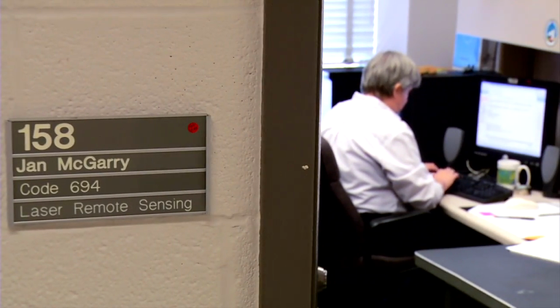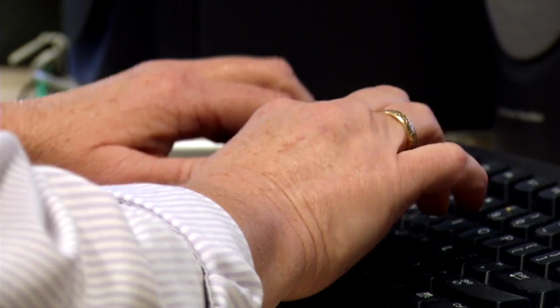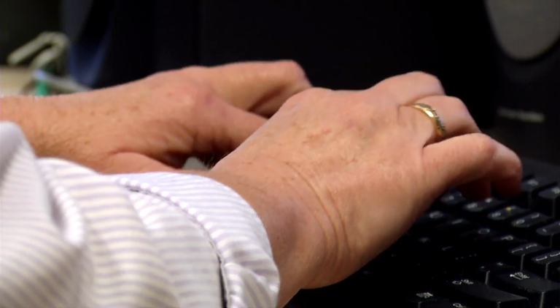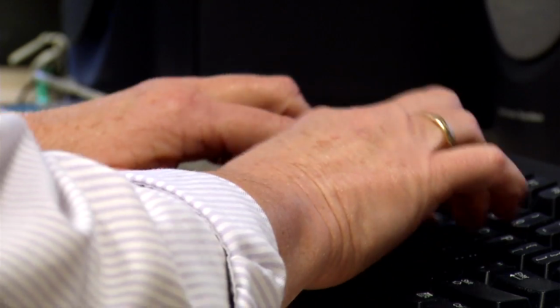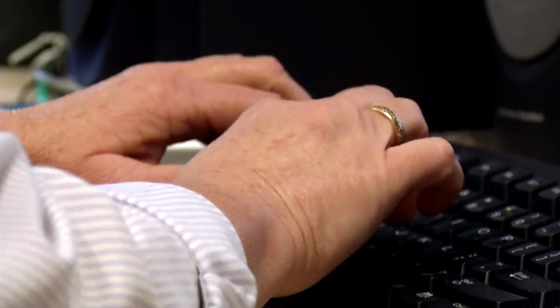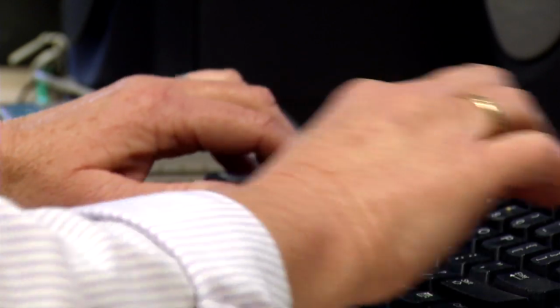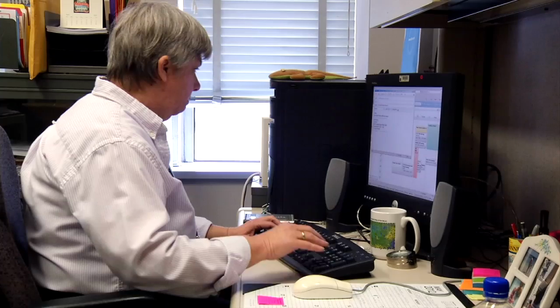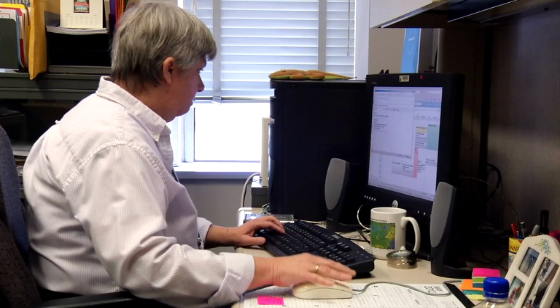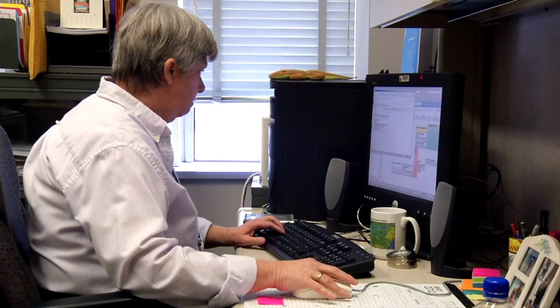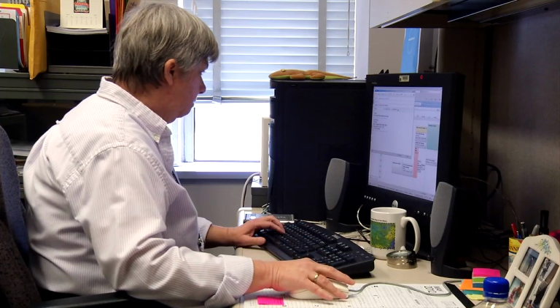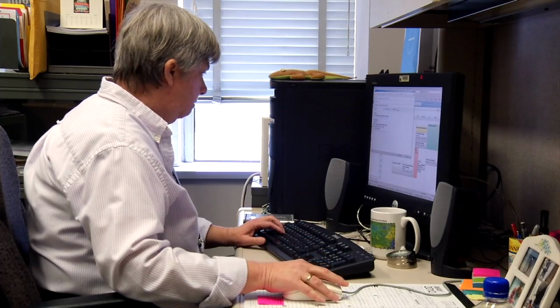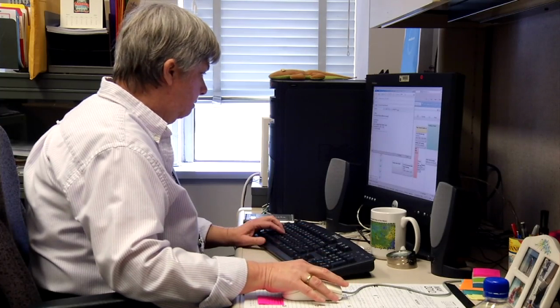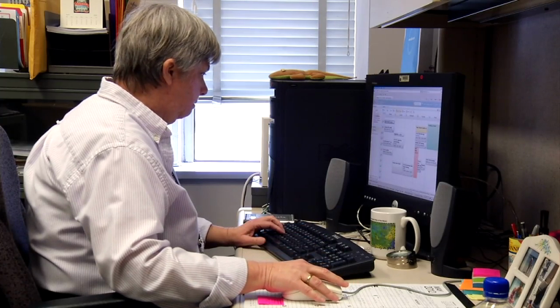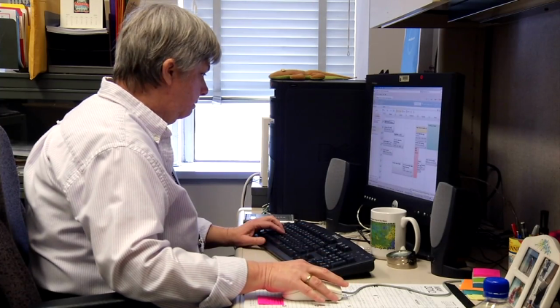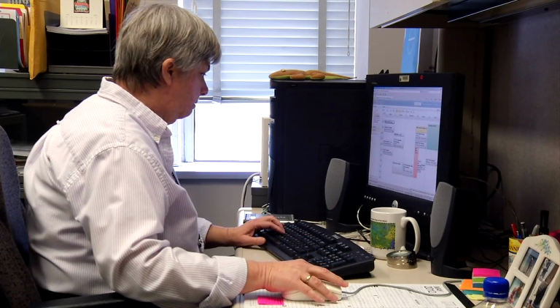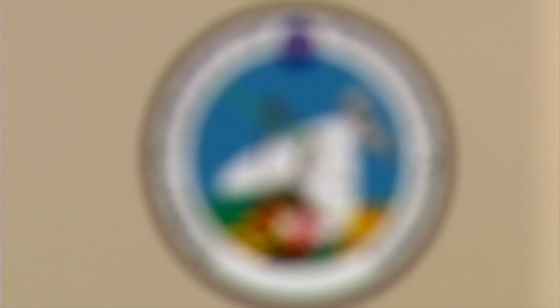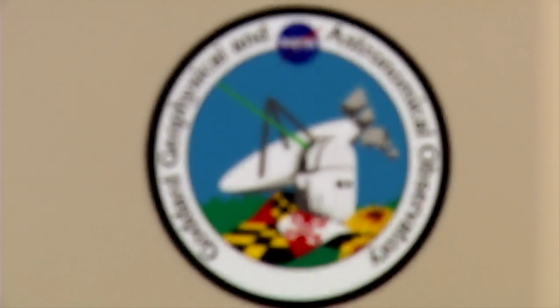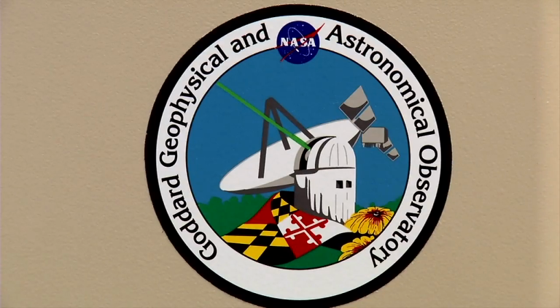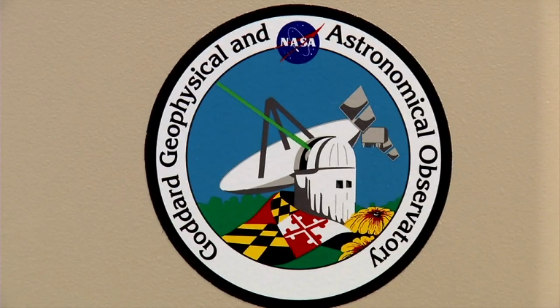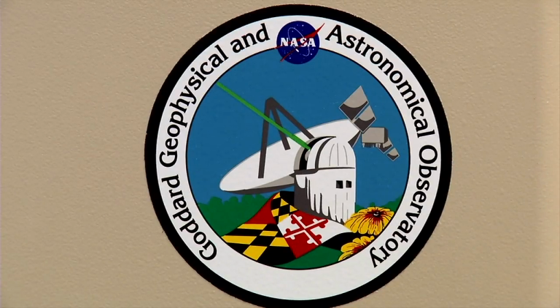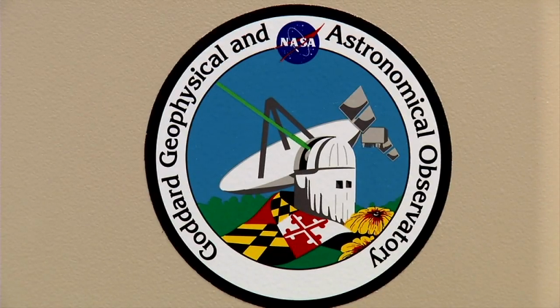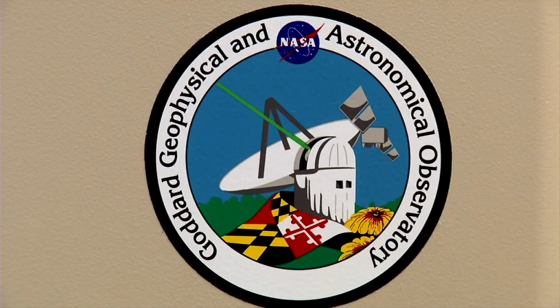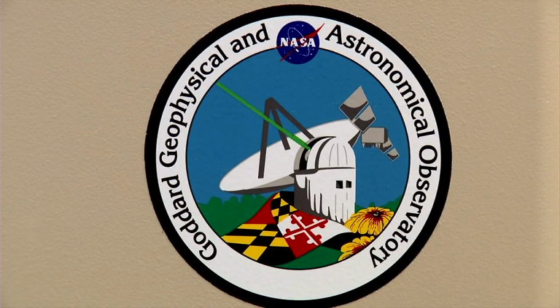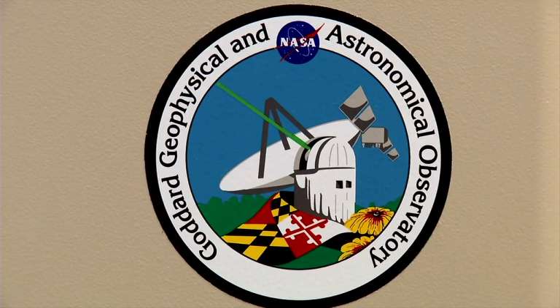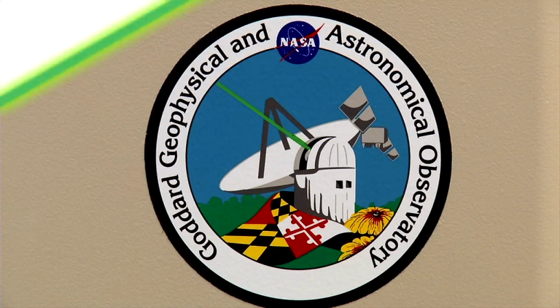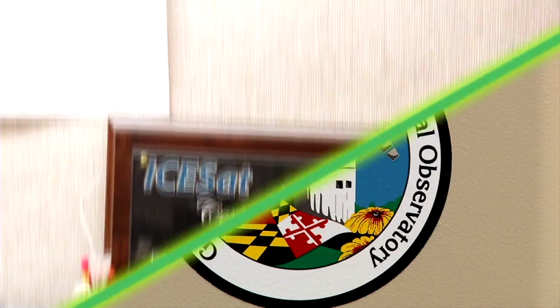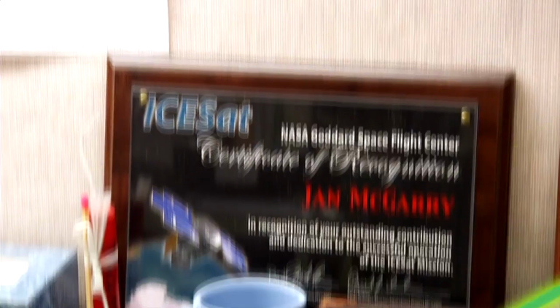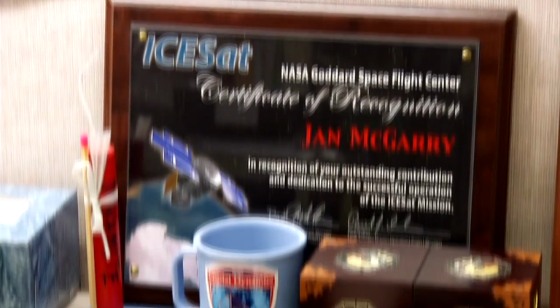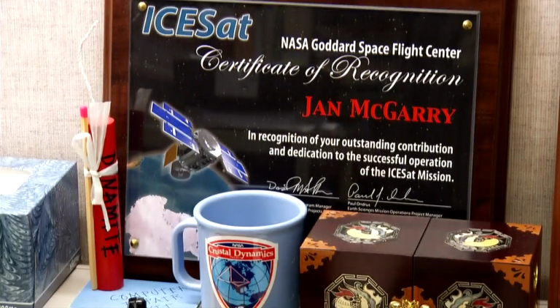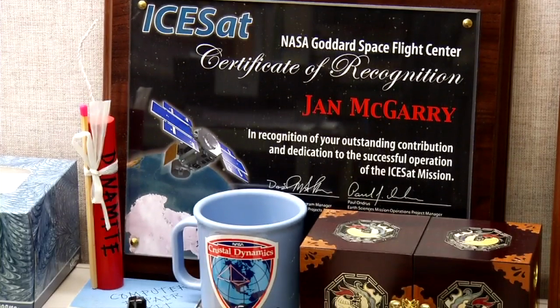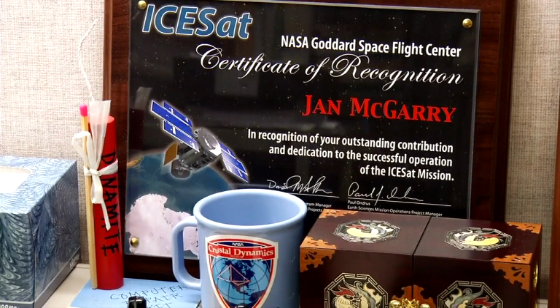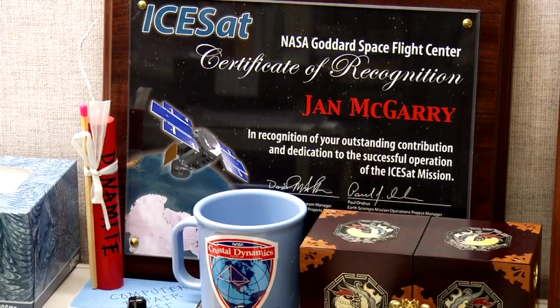I'm Jan McGarry. I'm a mathematician and I work in the laser remote sensing branch at the Goddard Space Flight Center.